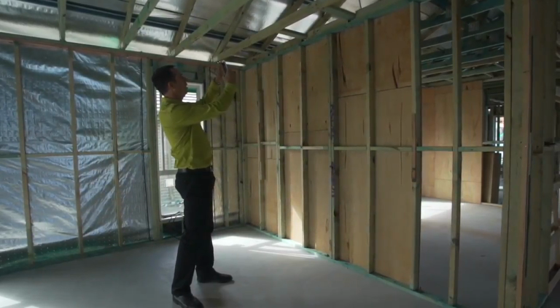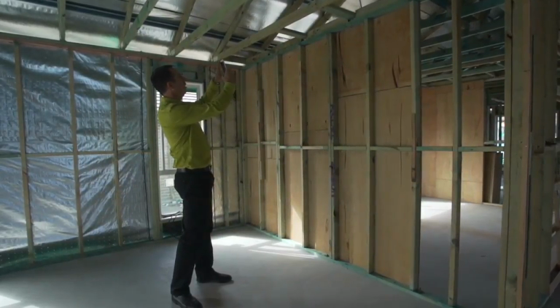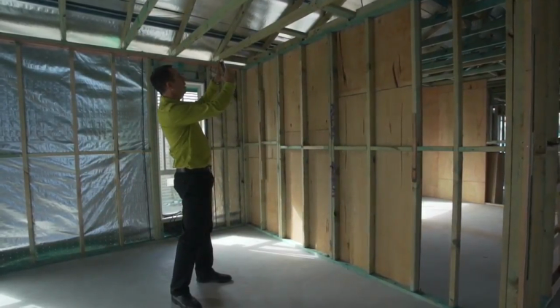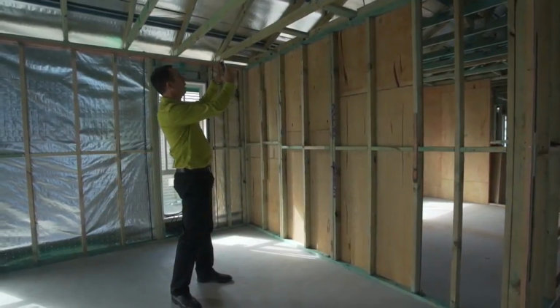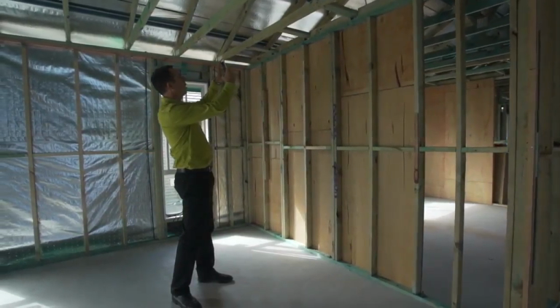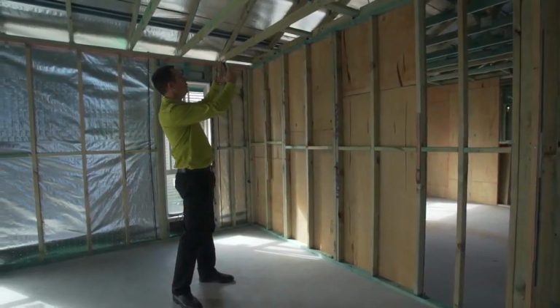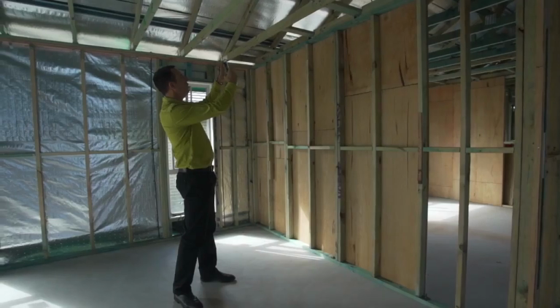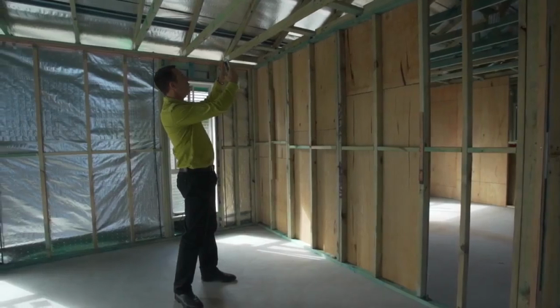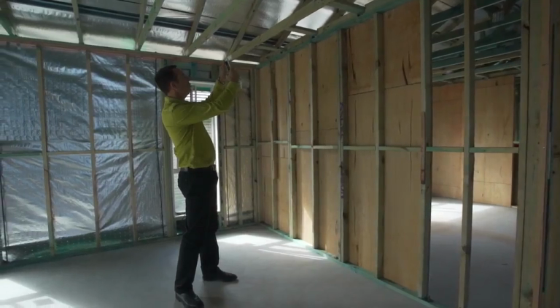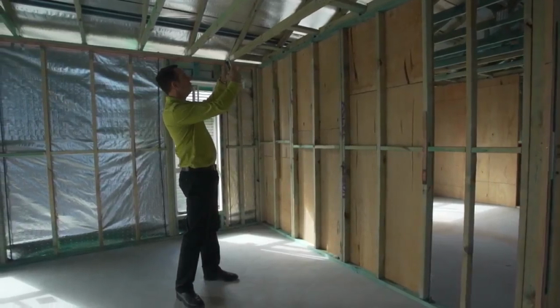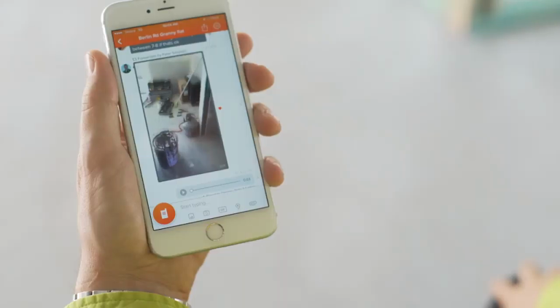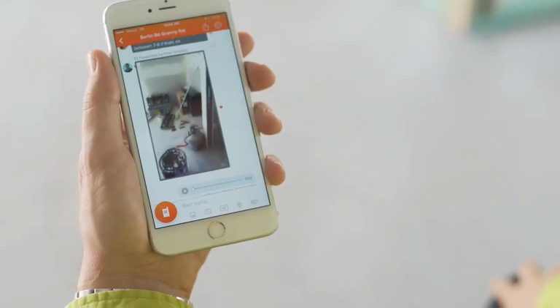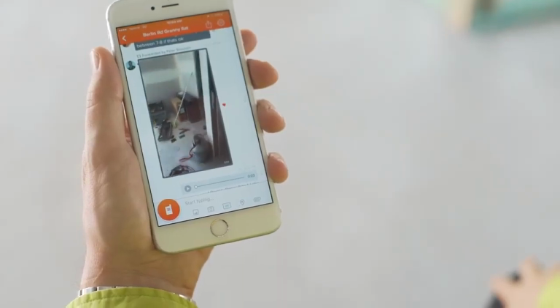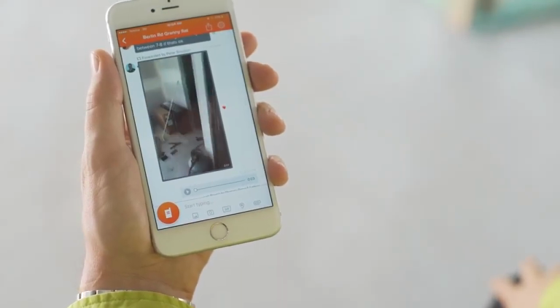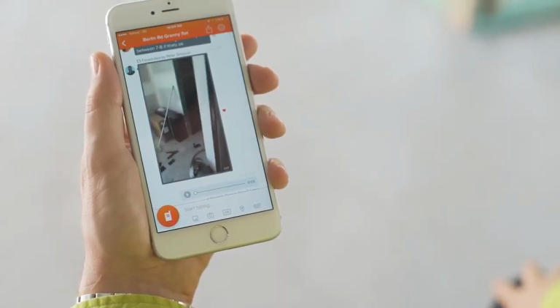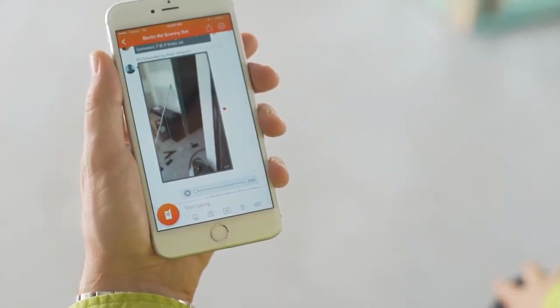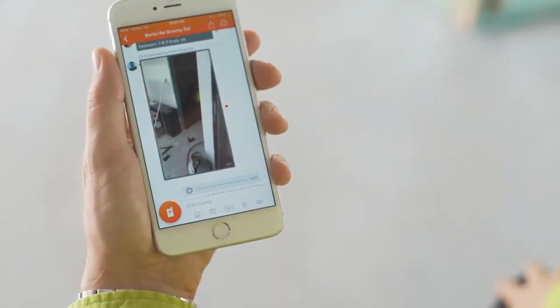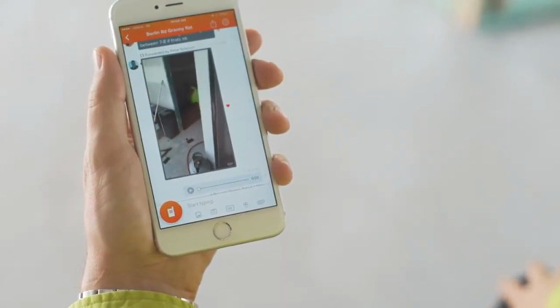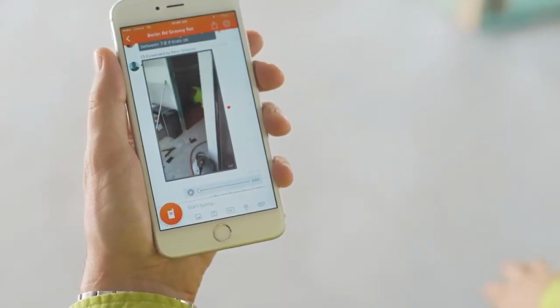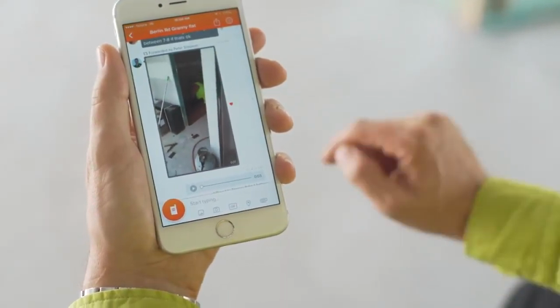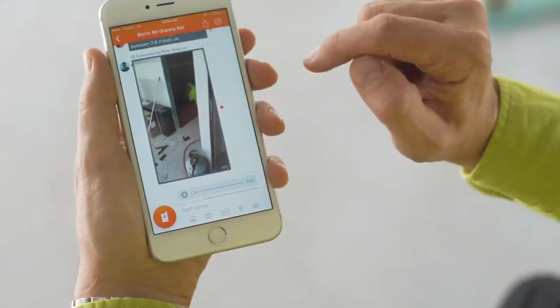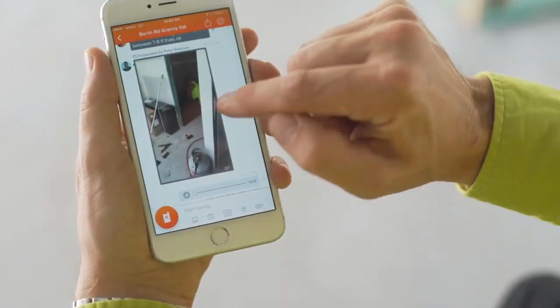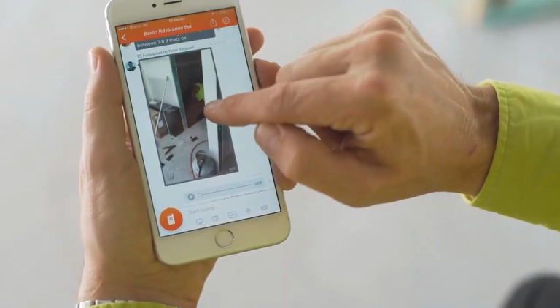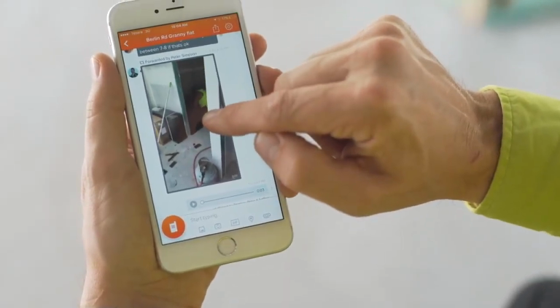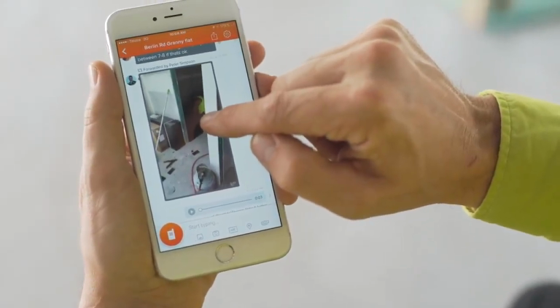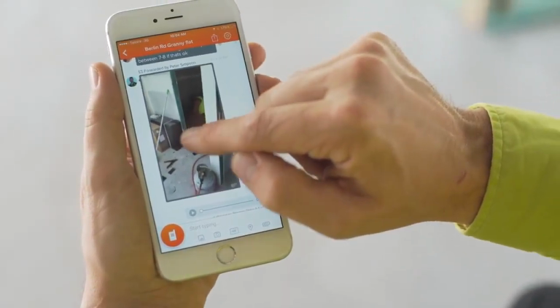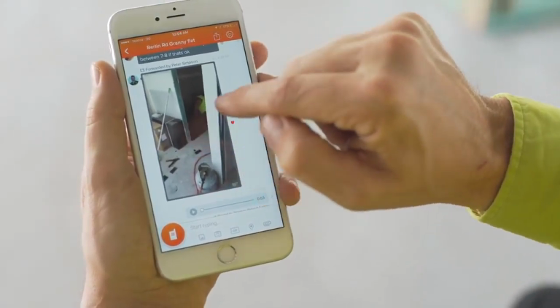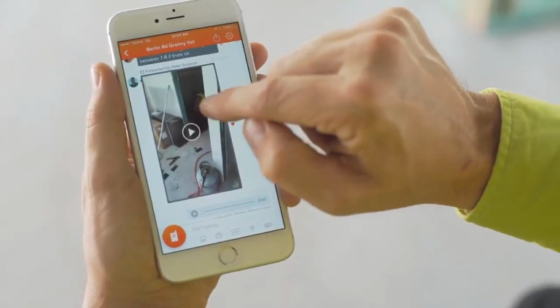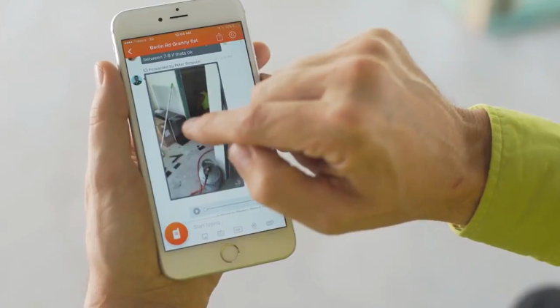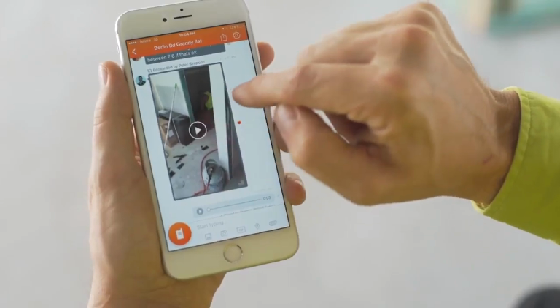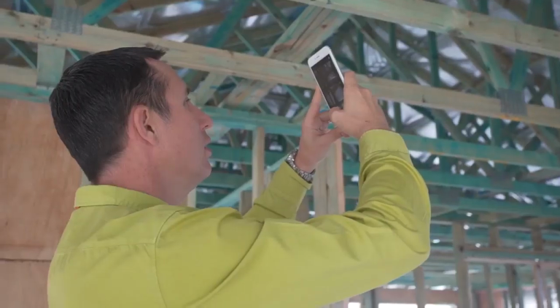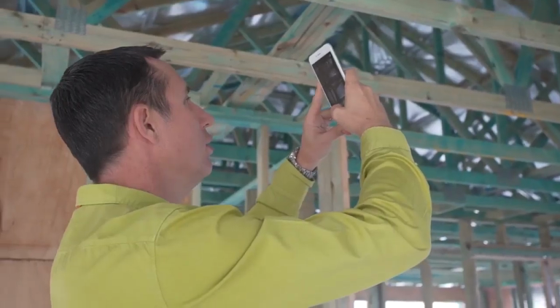The most important features are that you can send a voice message, you can send a text message, you can capture a photo, and you can capture a video.